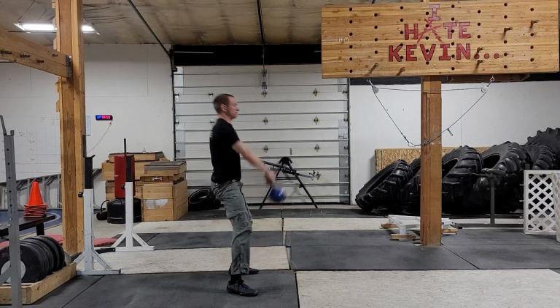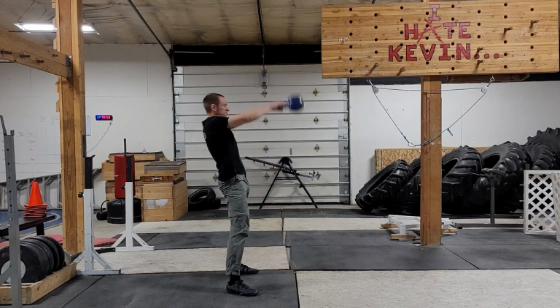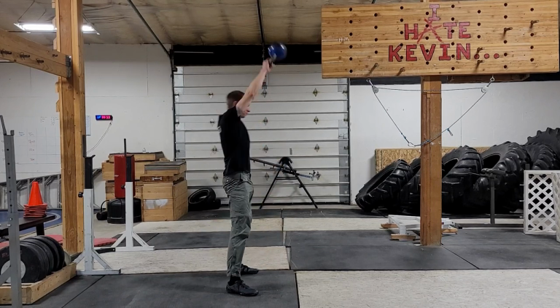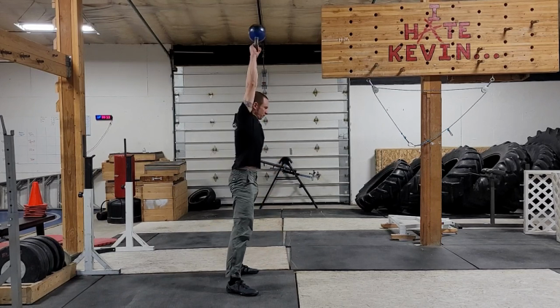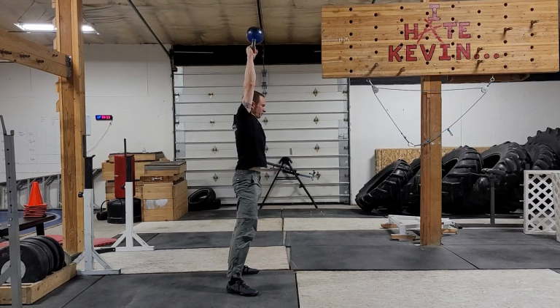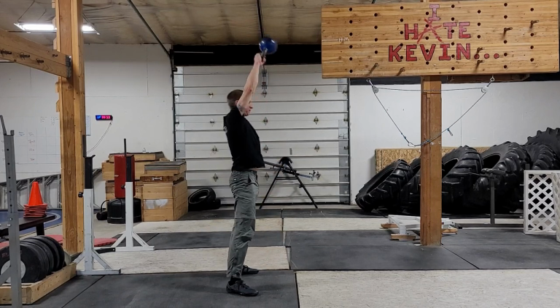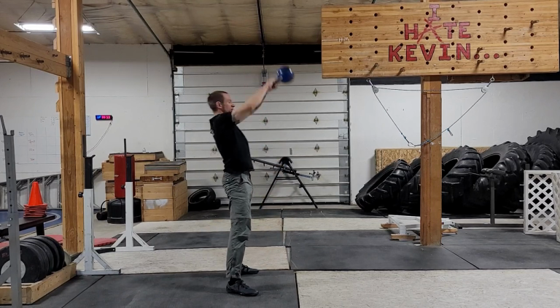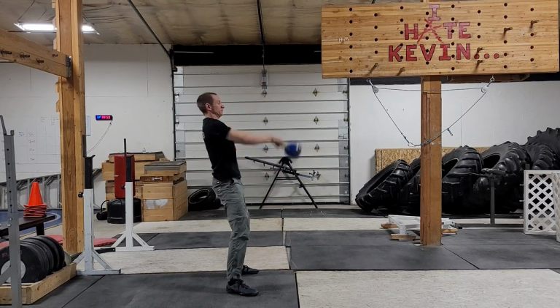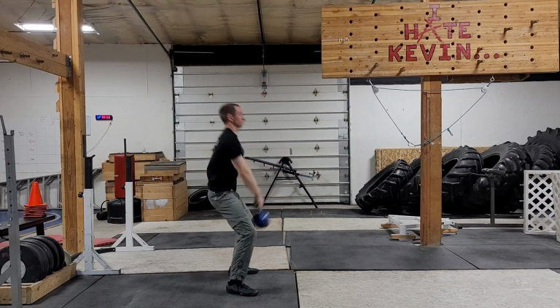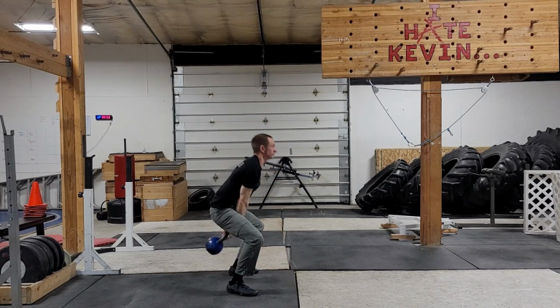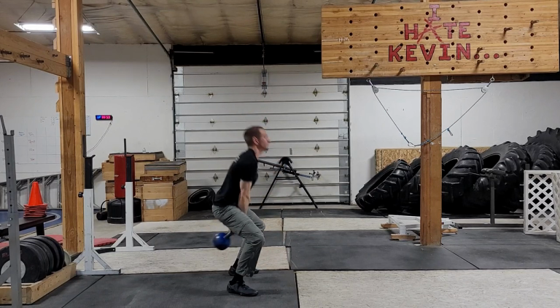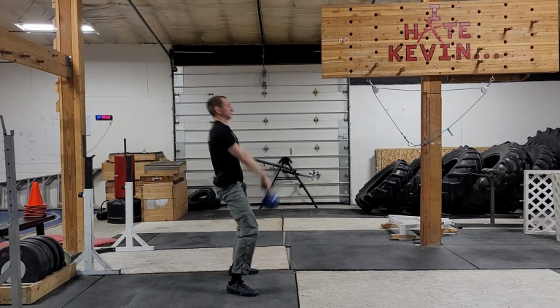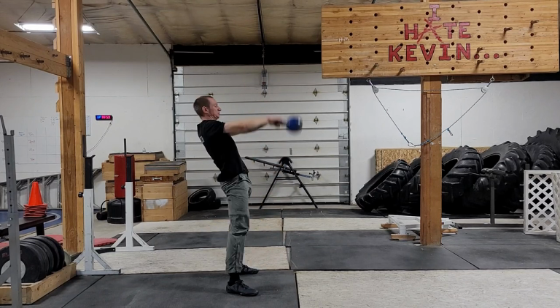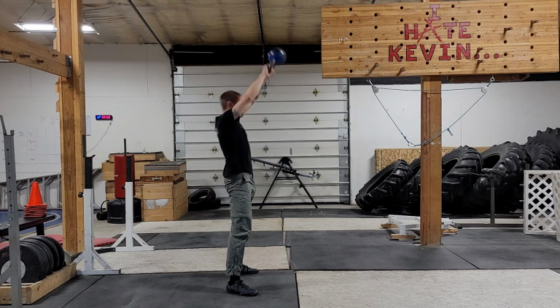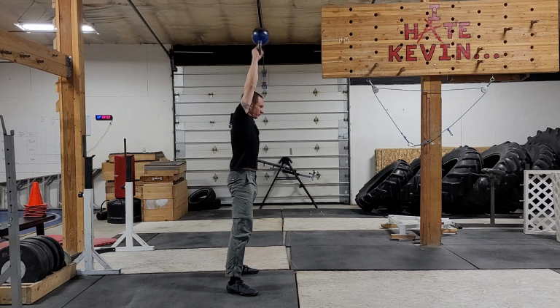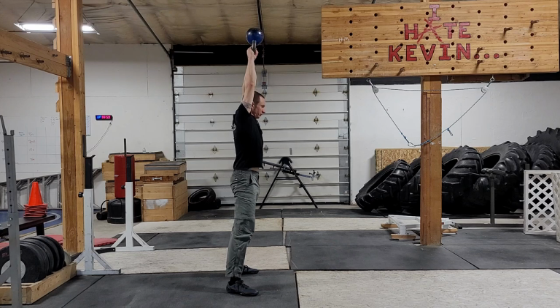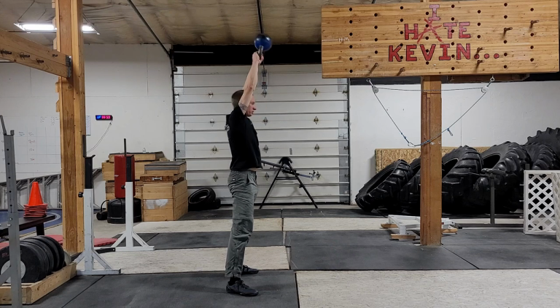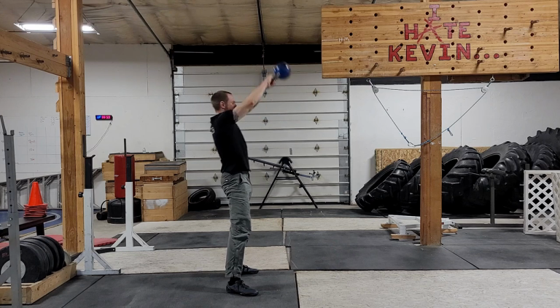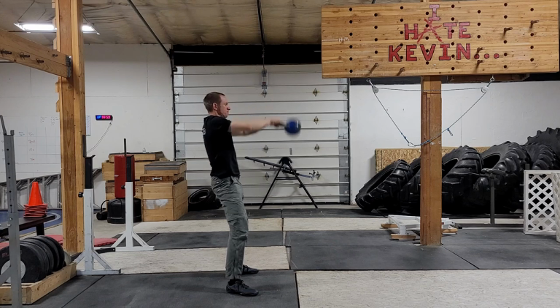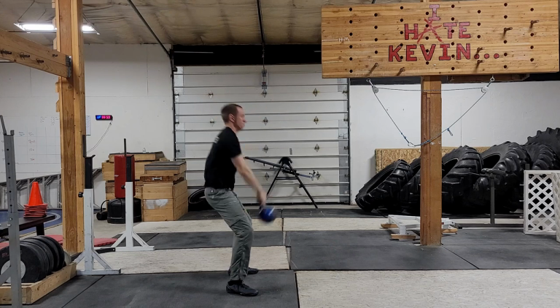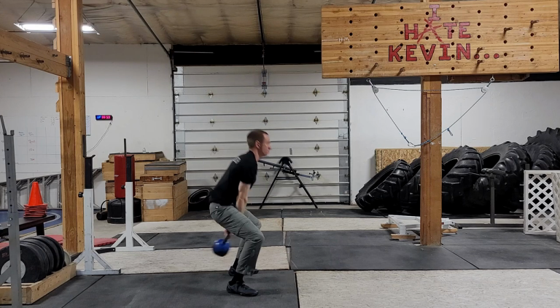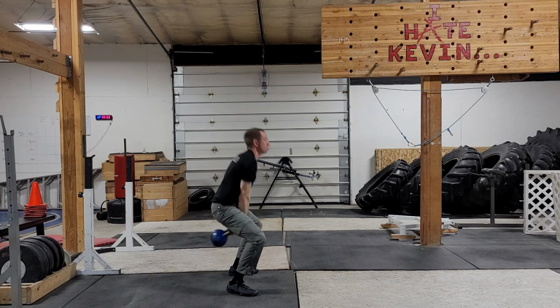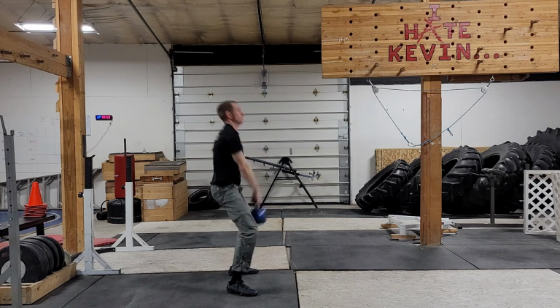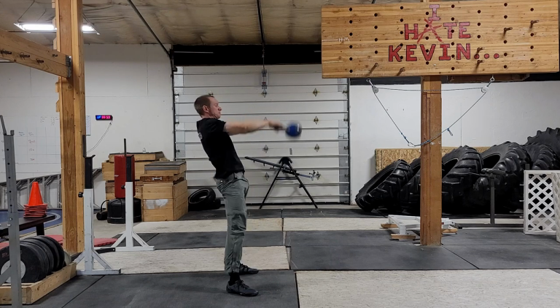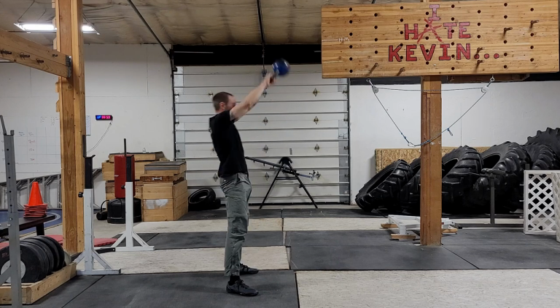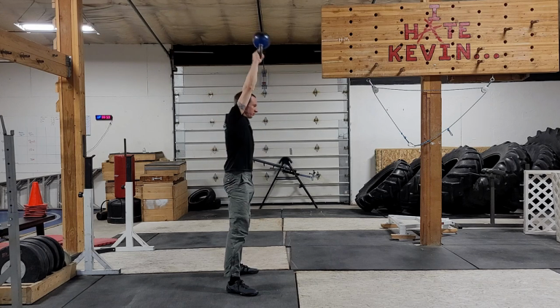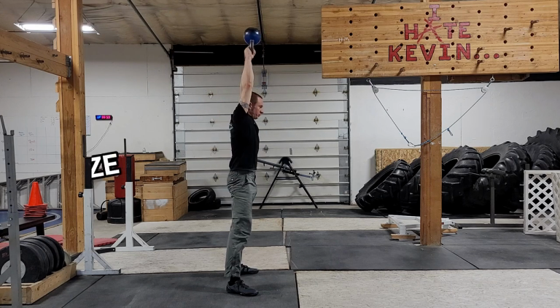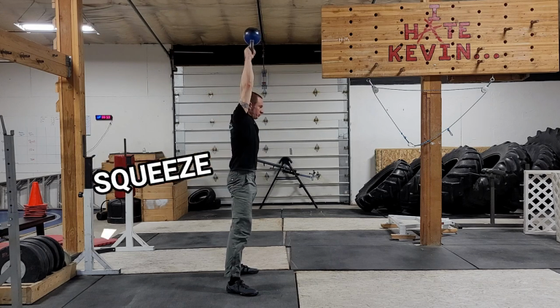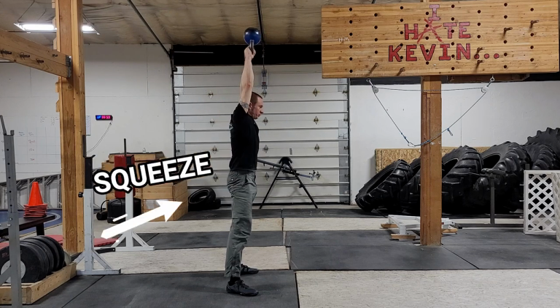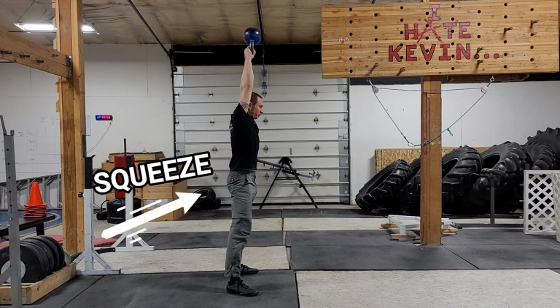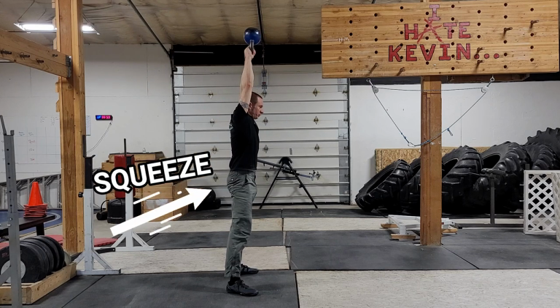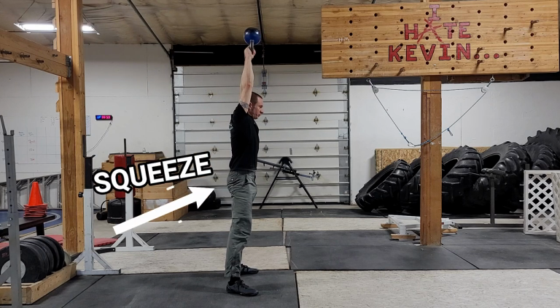The kettlebell swing is a powerful hip hinge focusing on the glutes. If you're not squeezing your butt, you're doing it wrong.